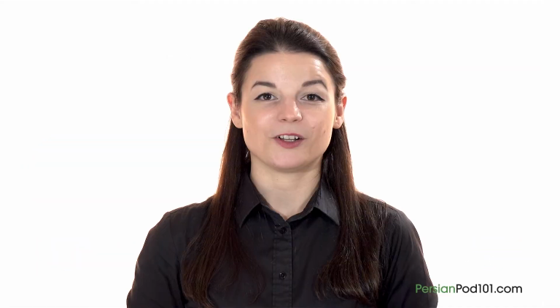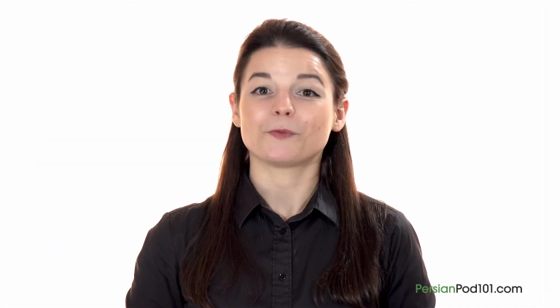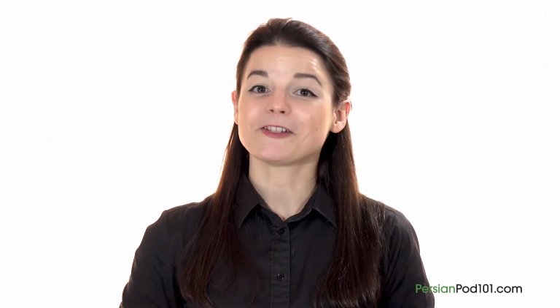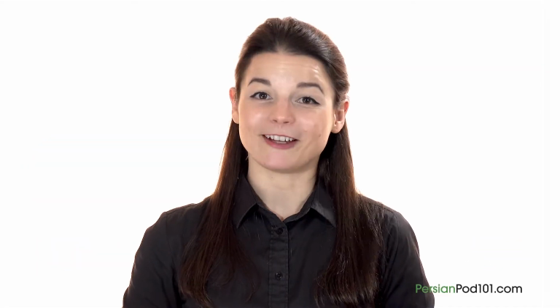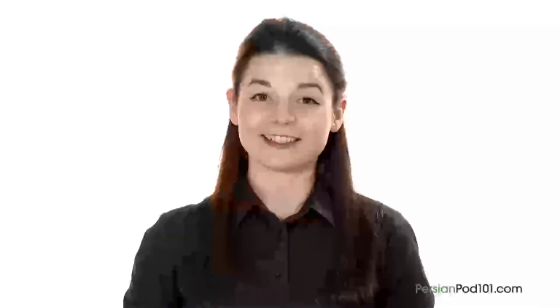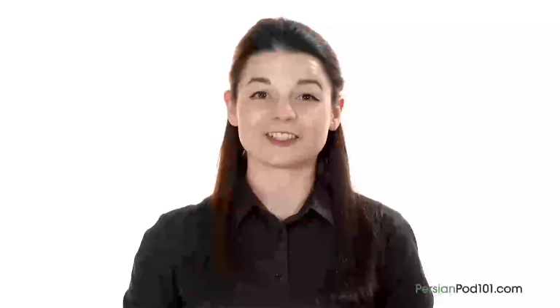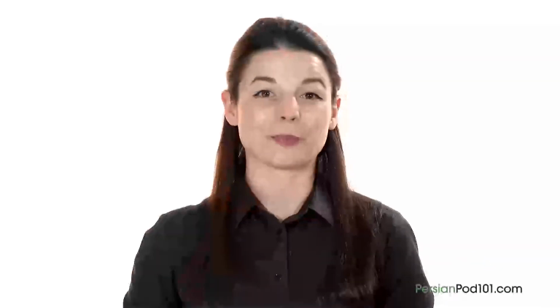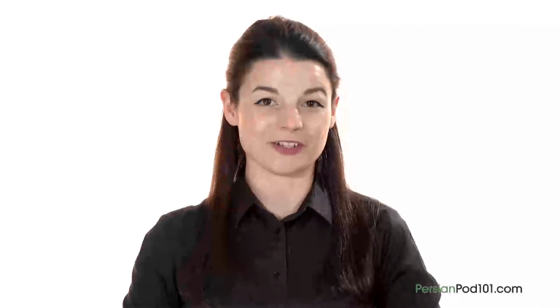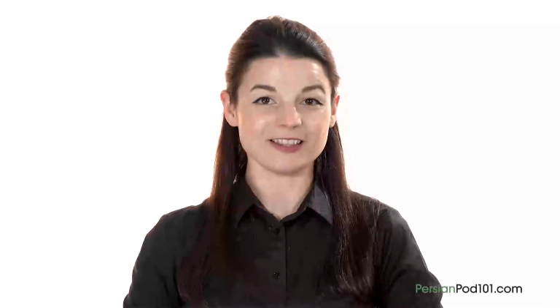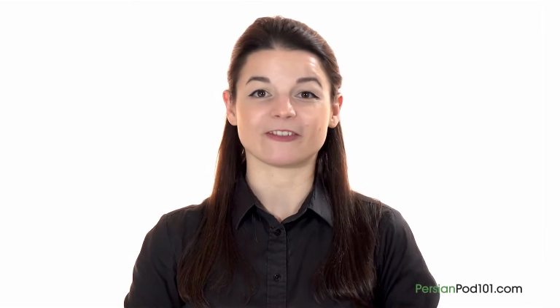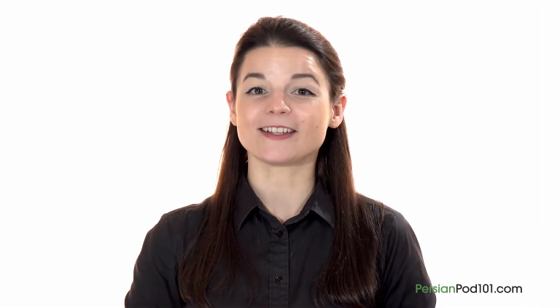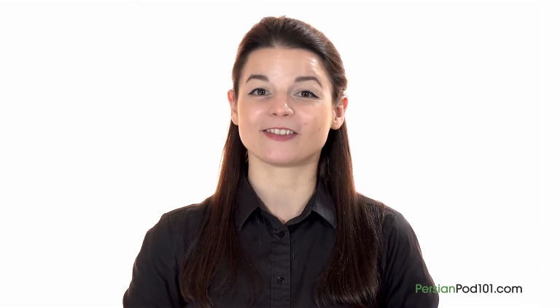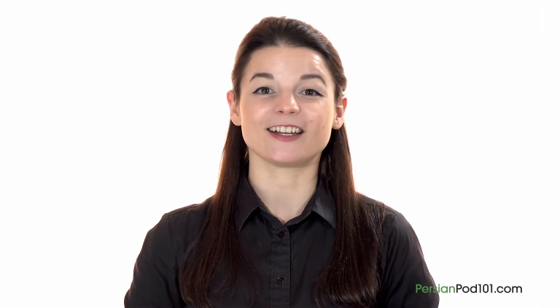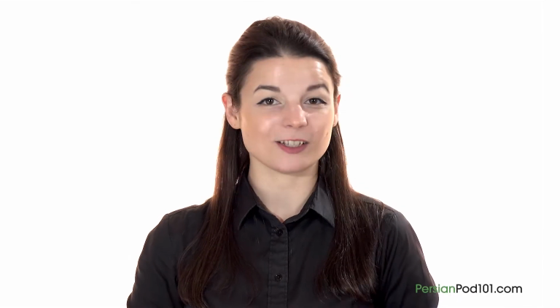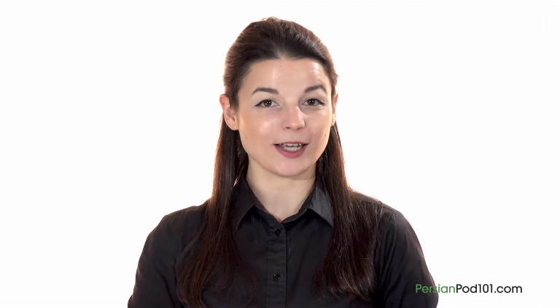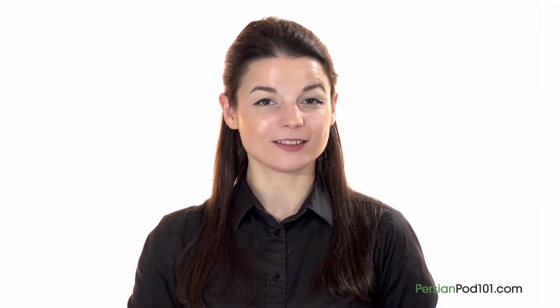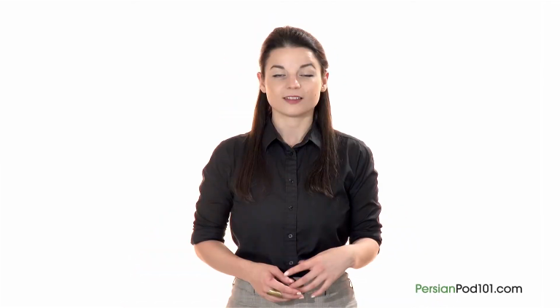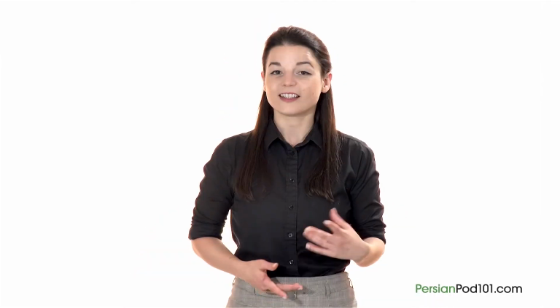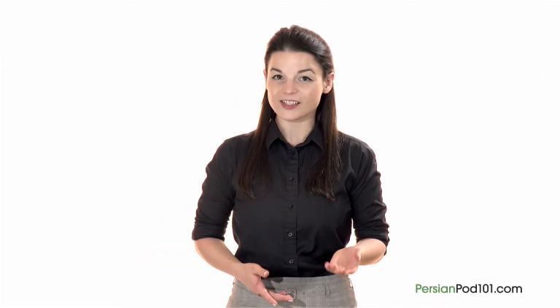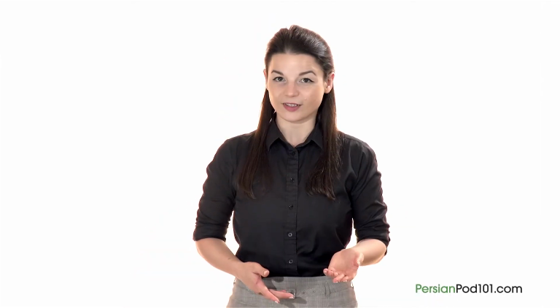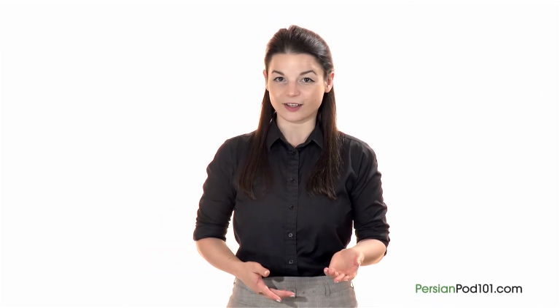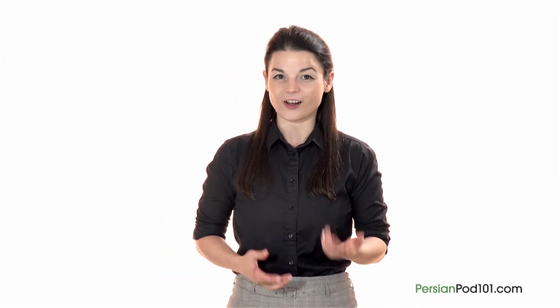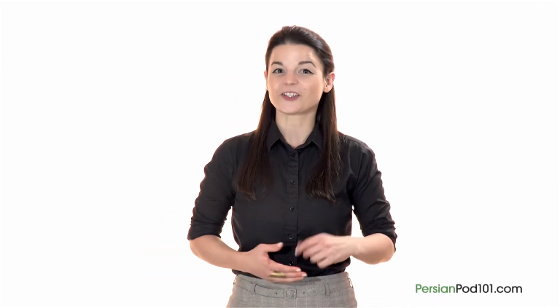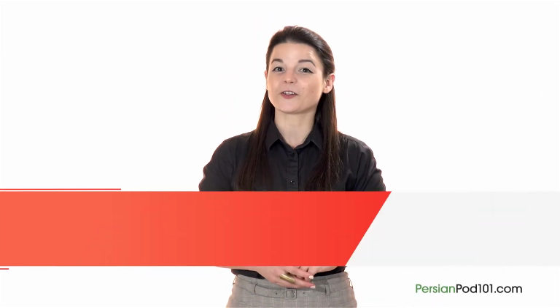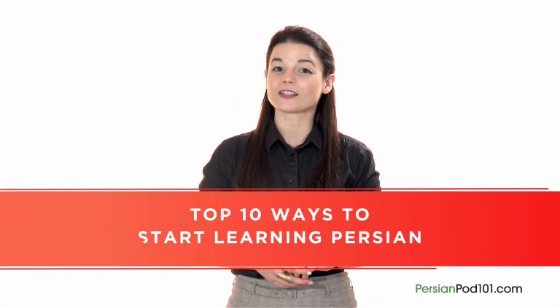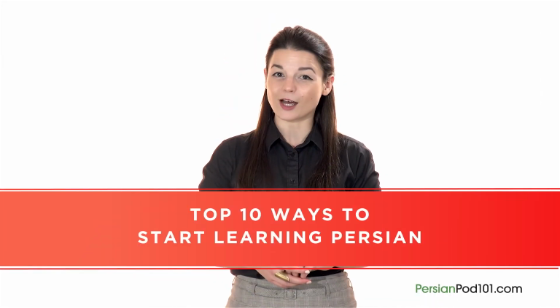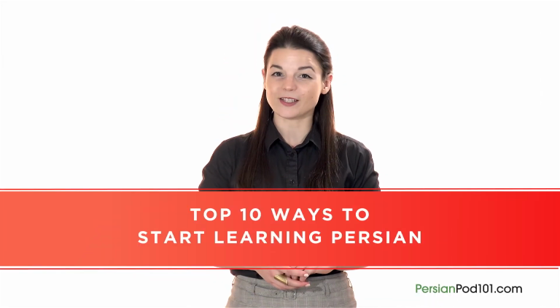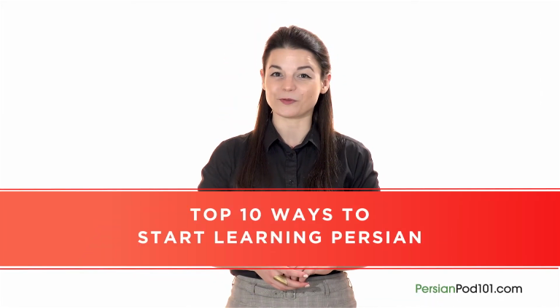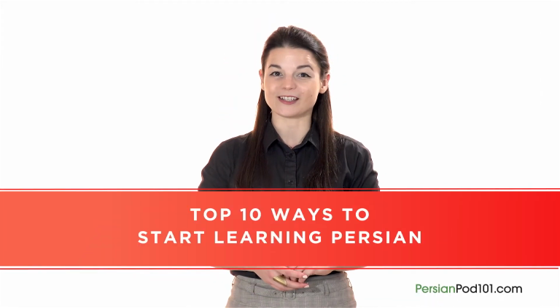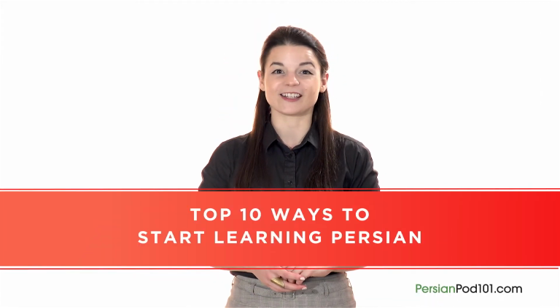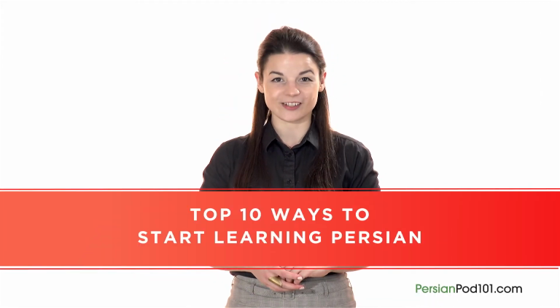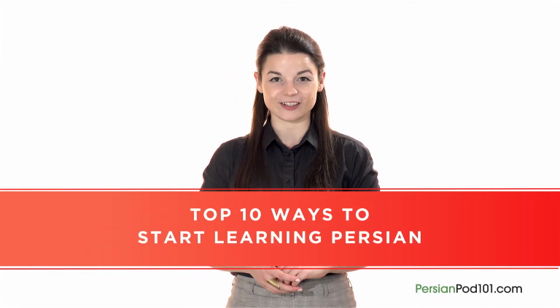Want to finally learn Persian the fast, fun, and easy way? In this video, I'll show you the top 10 ways to get started.